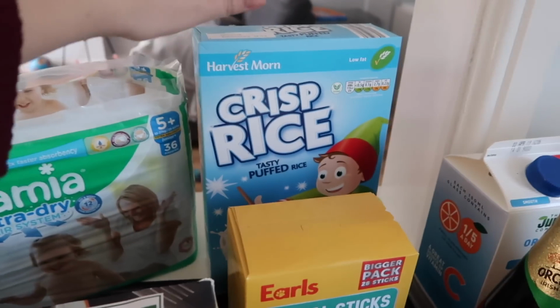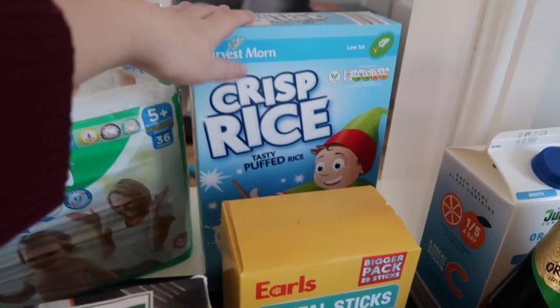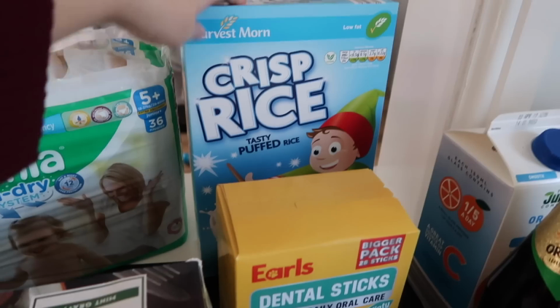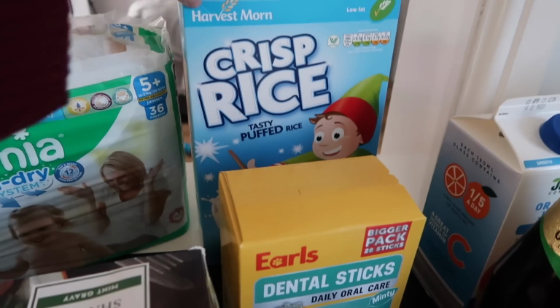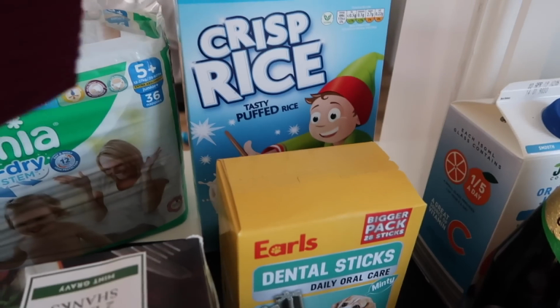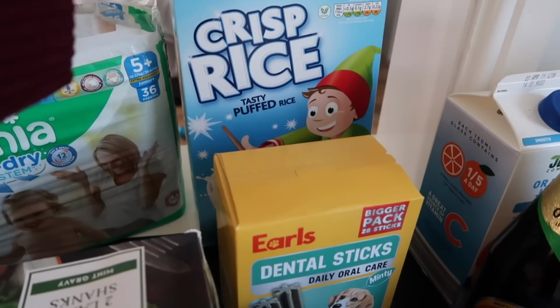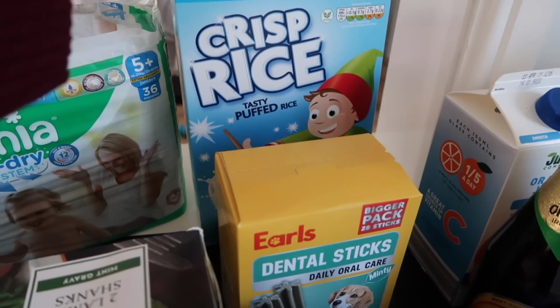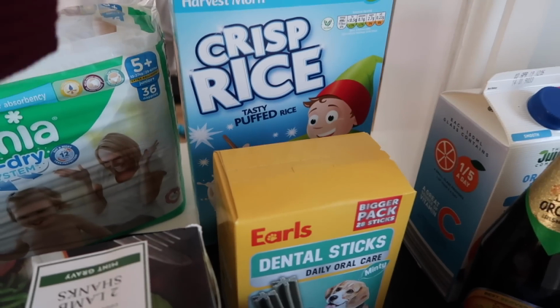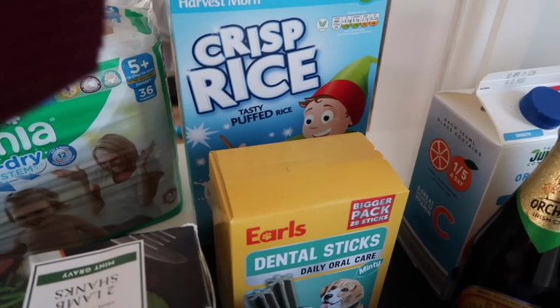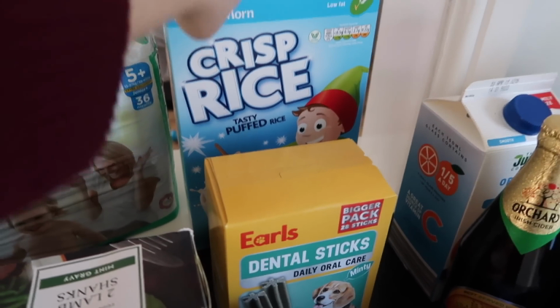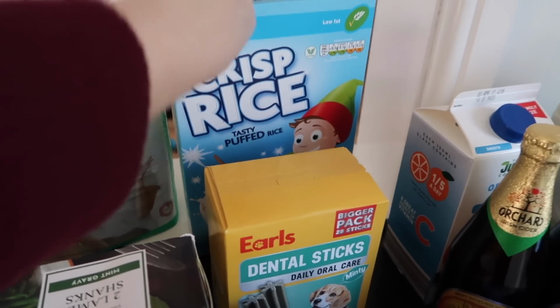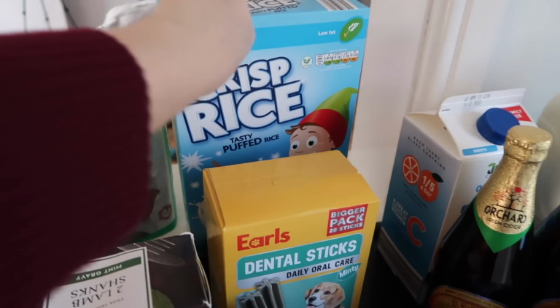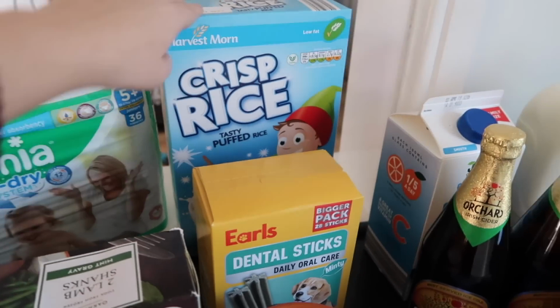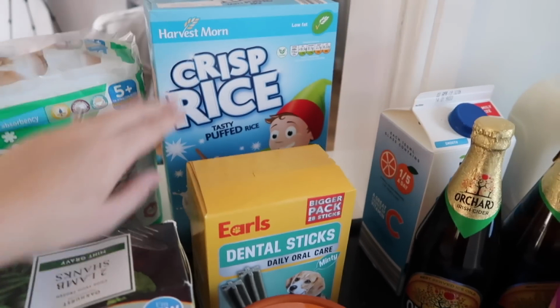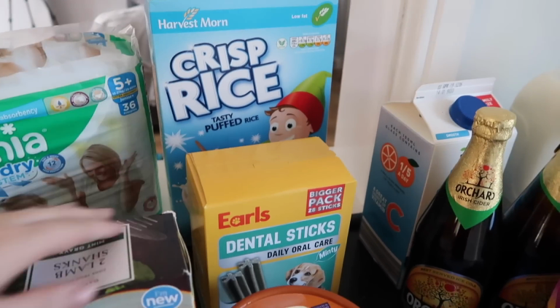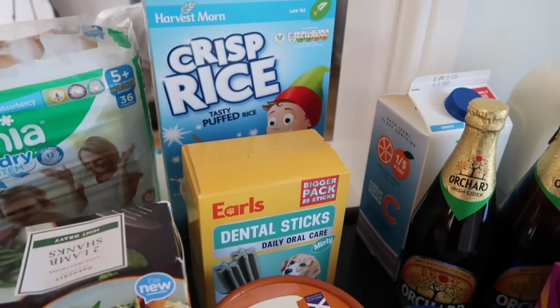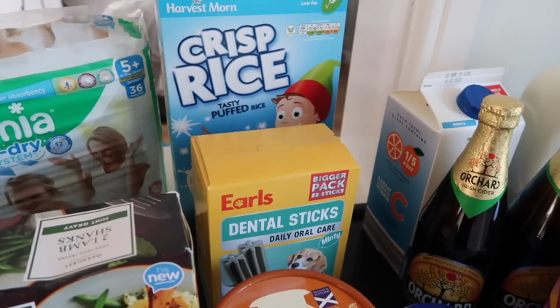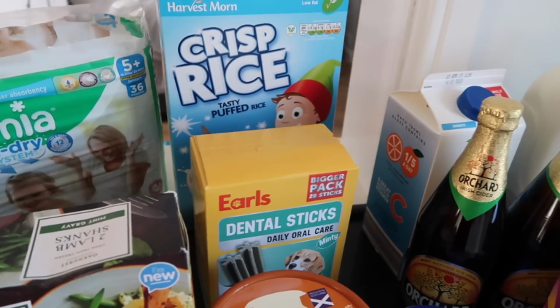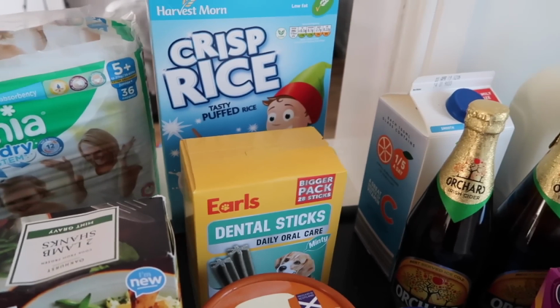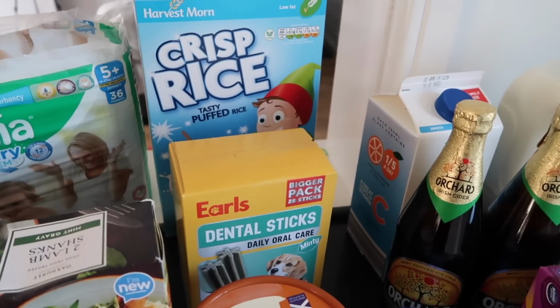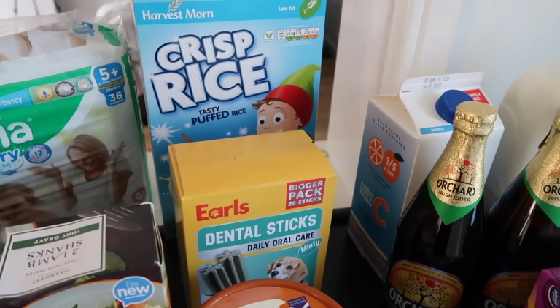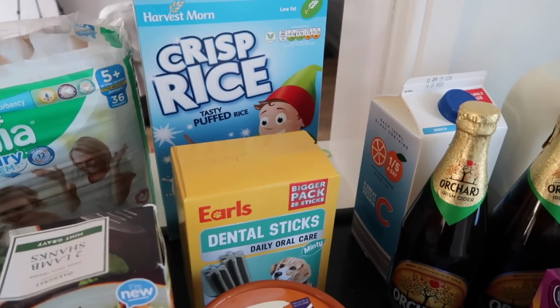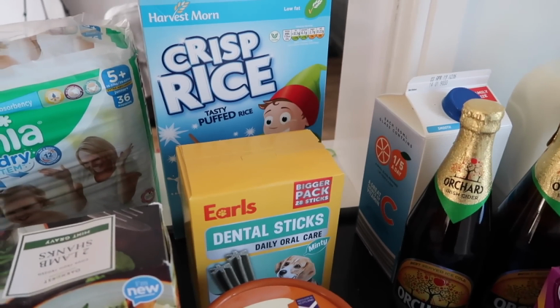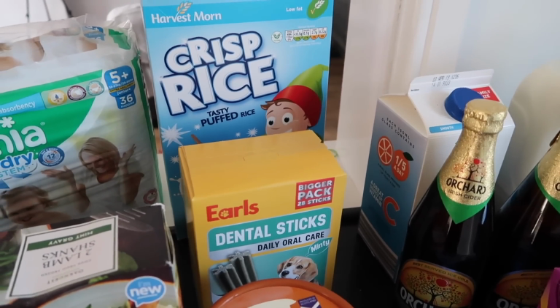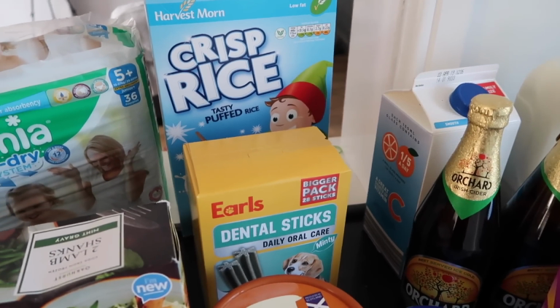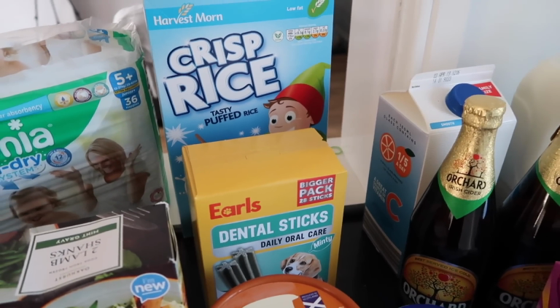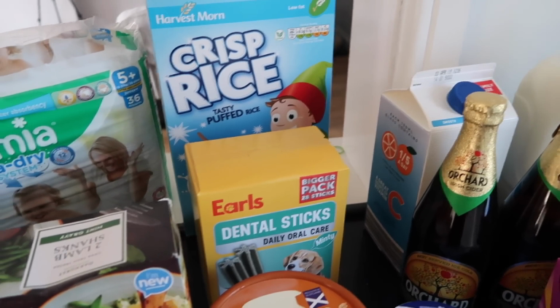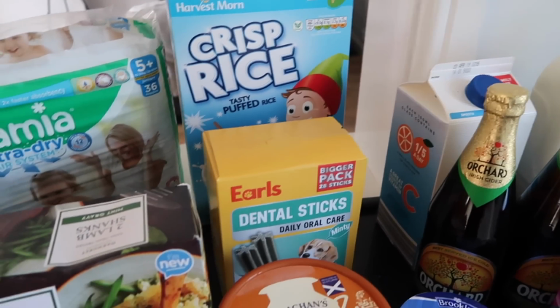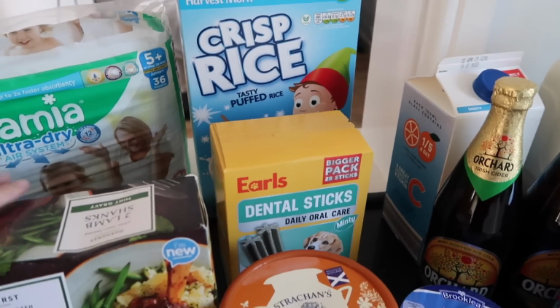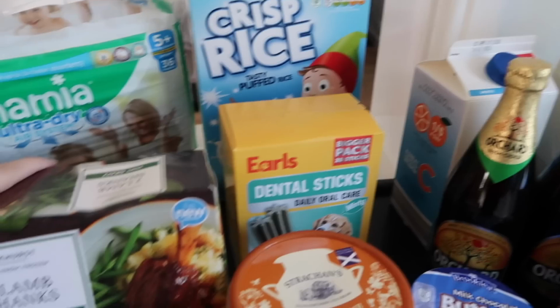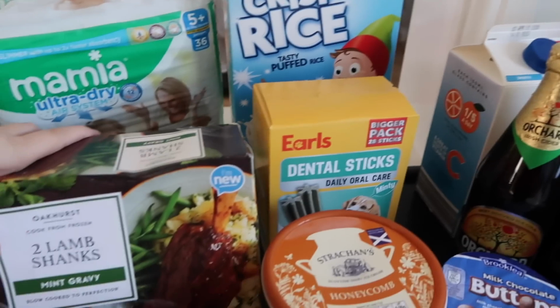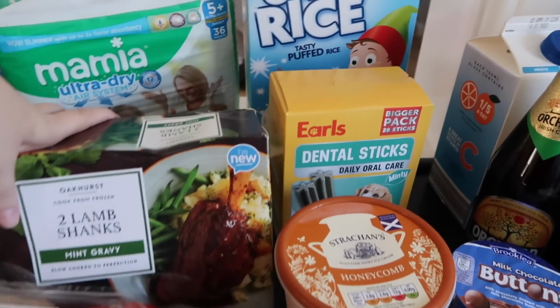We've then gone for some Rice Krispies — these are mine really, the kids don't eat them anymore. It just keeps me going, something for me to nibble on.